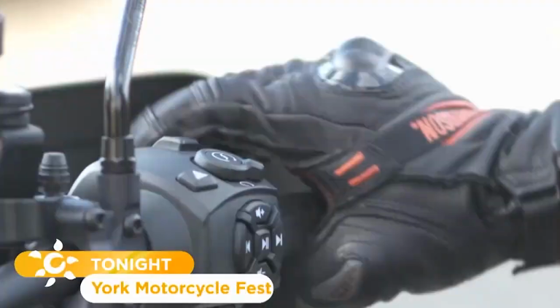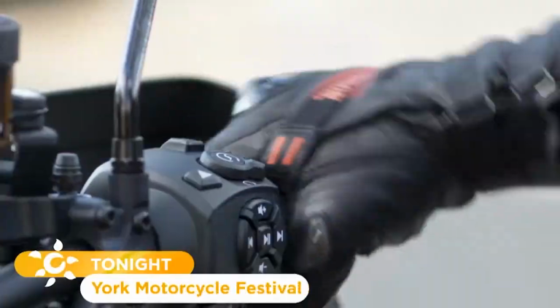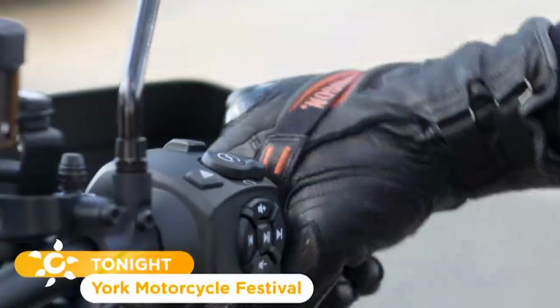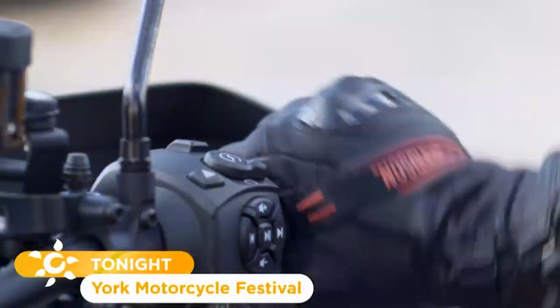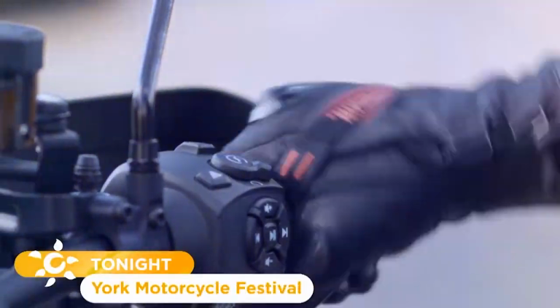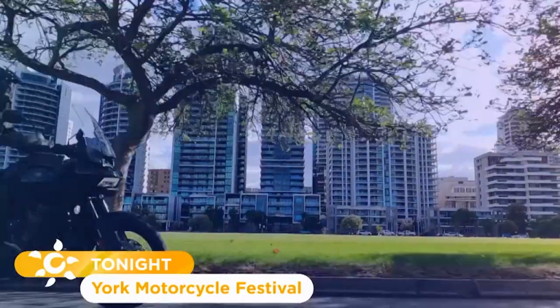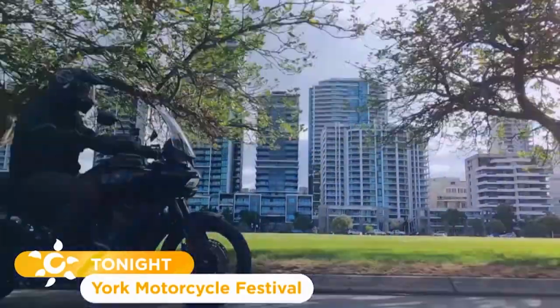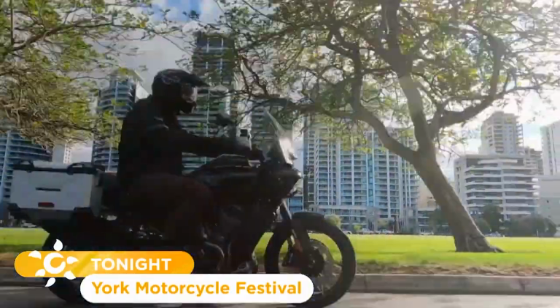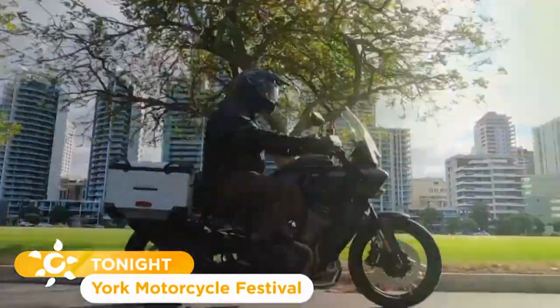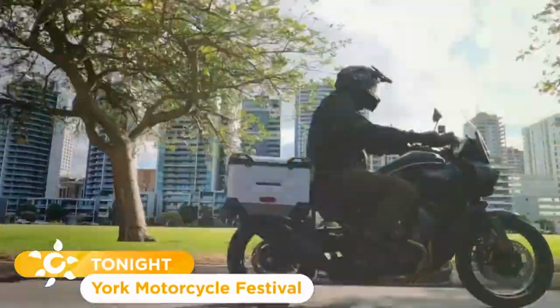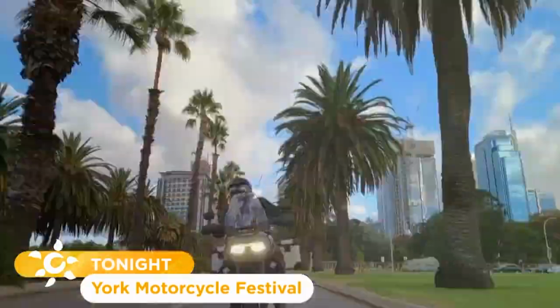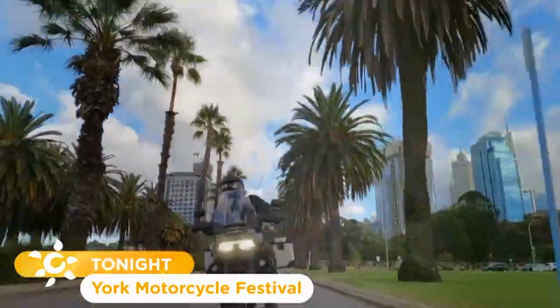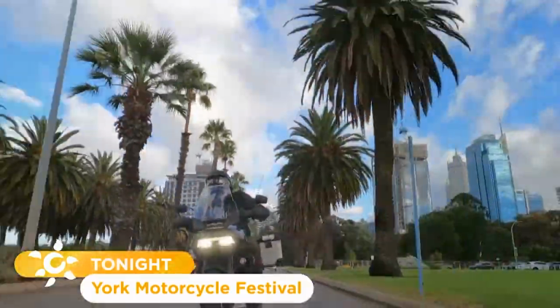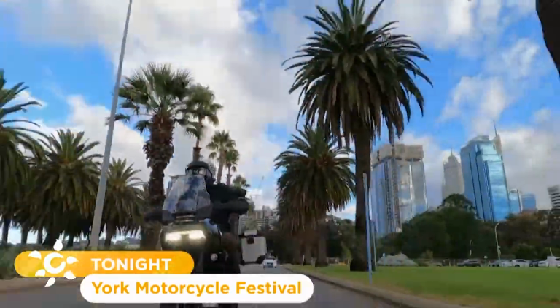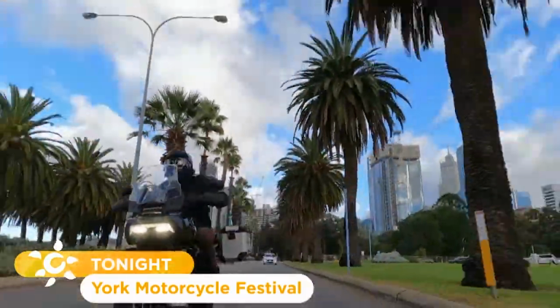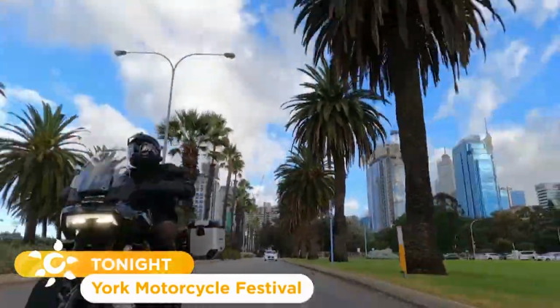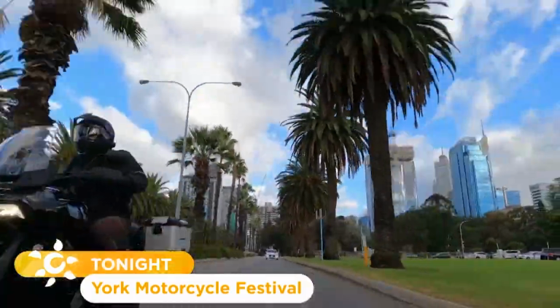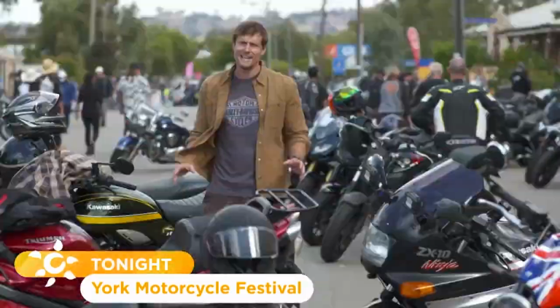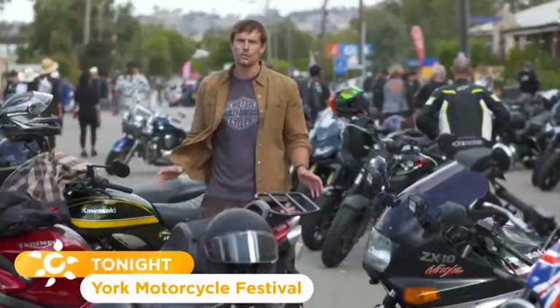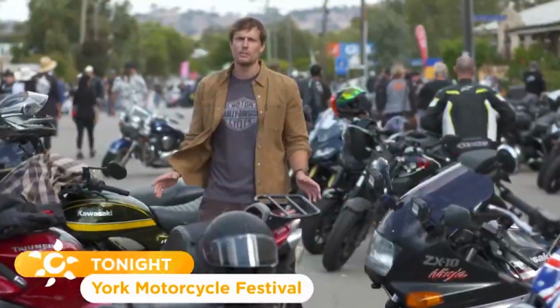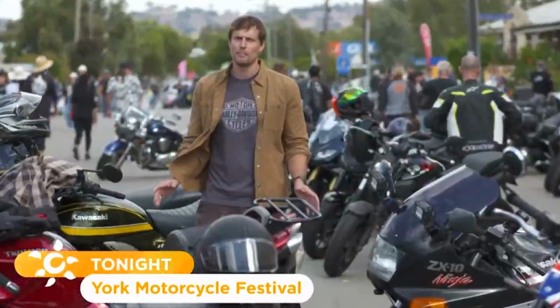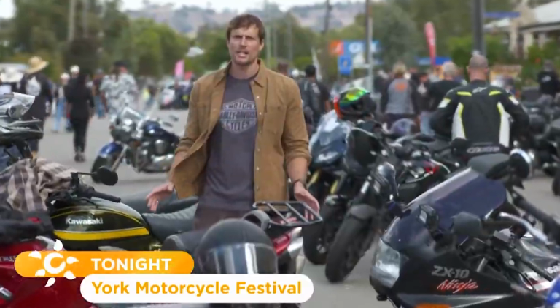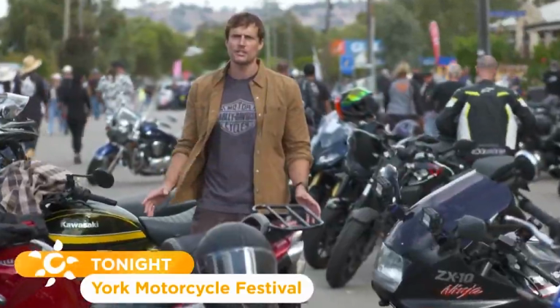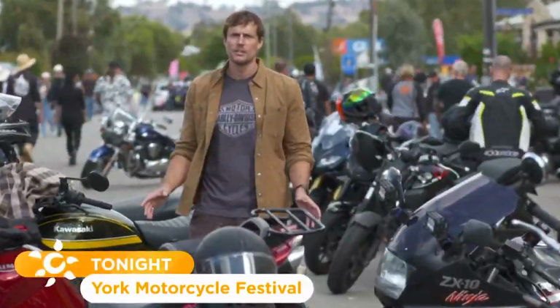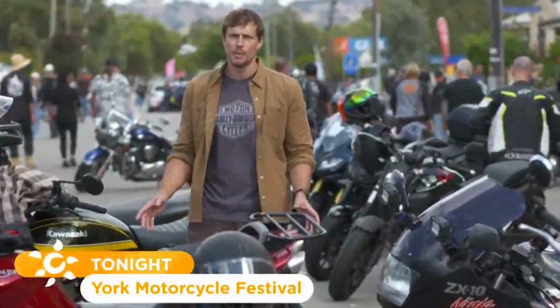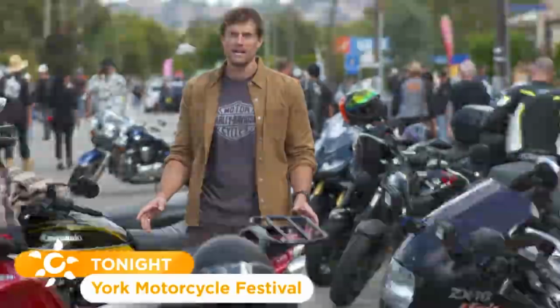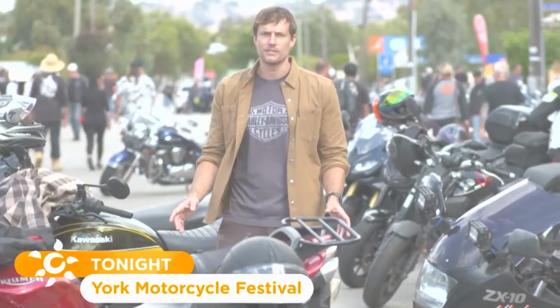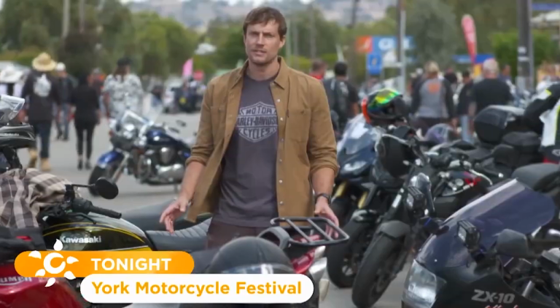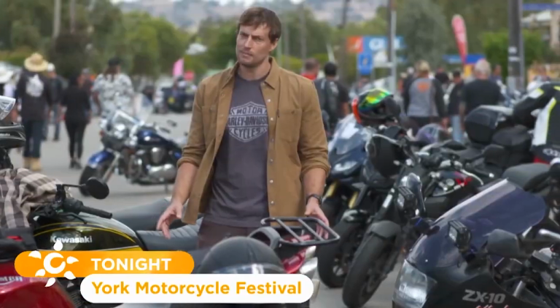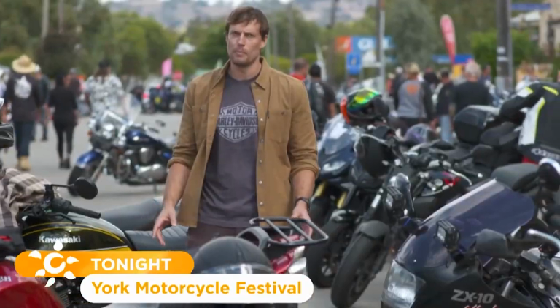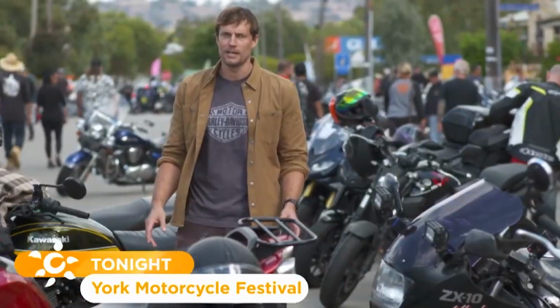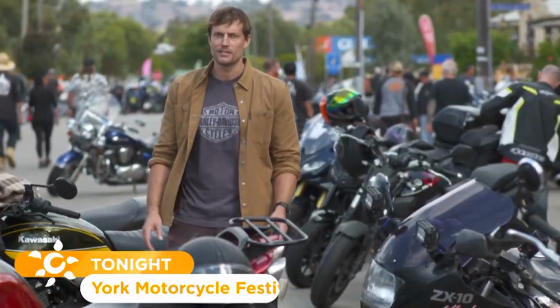We are off on a Harley ride in WA. It's all about bikes, bikes and more bikes.